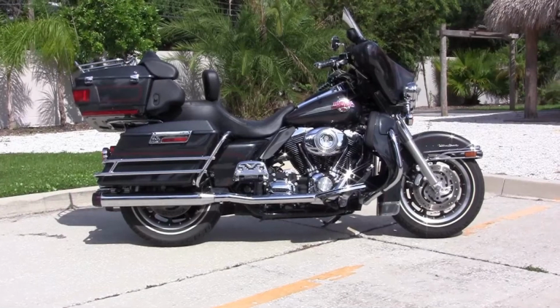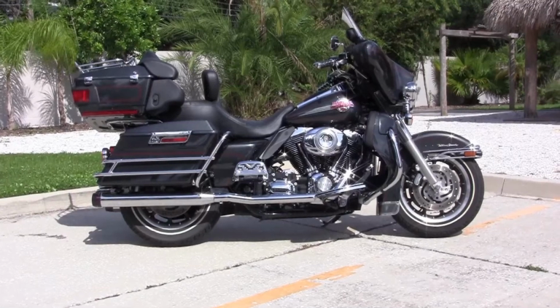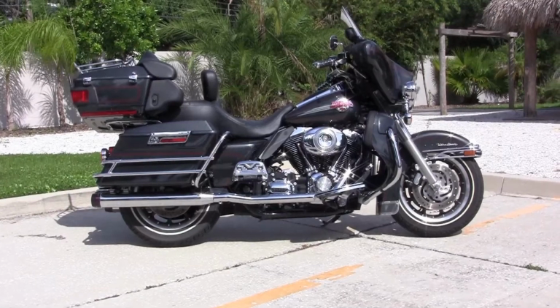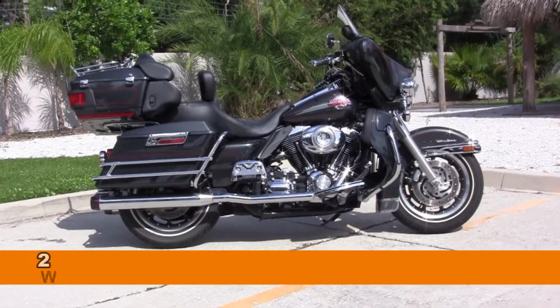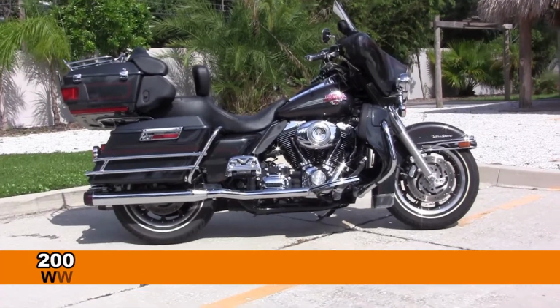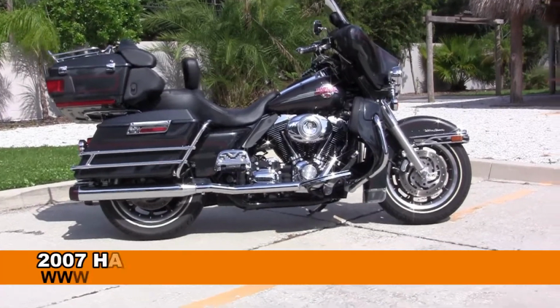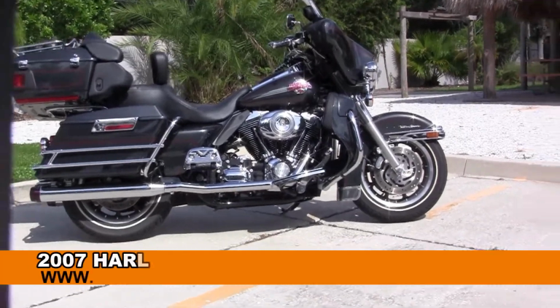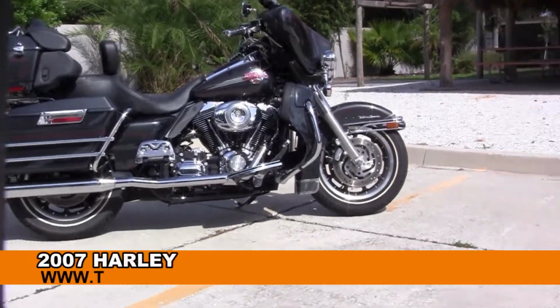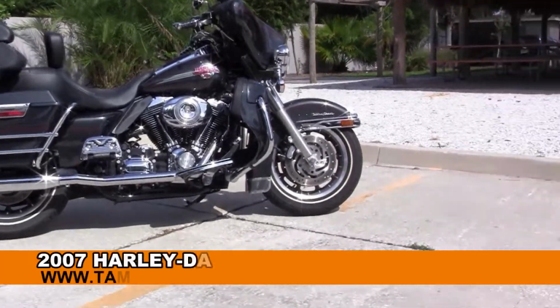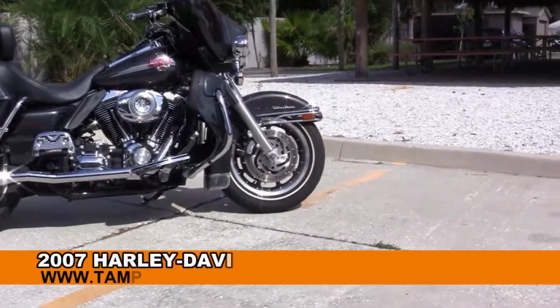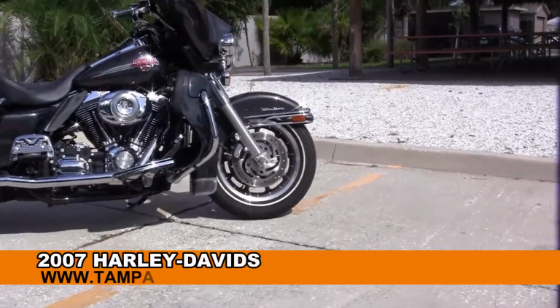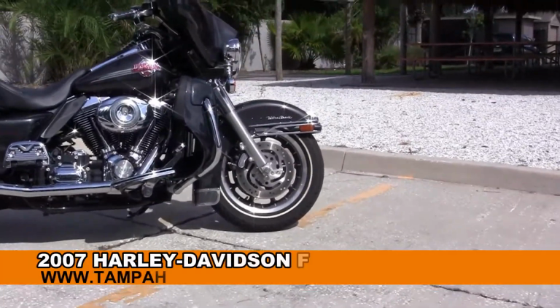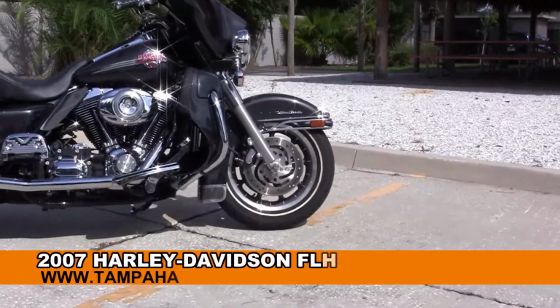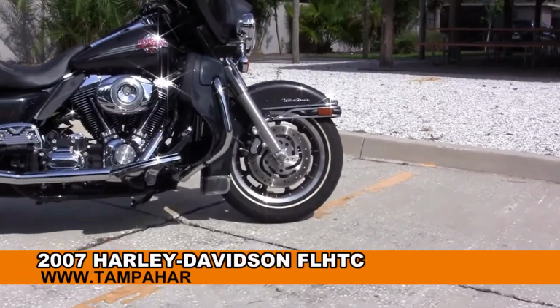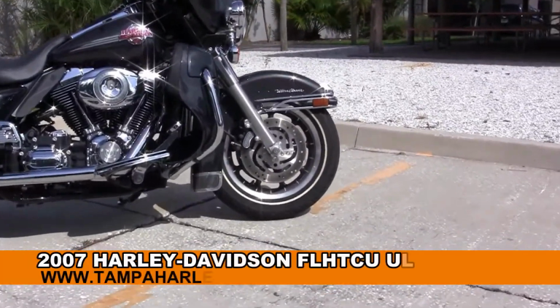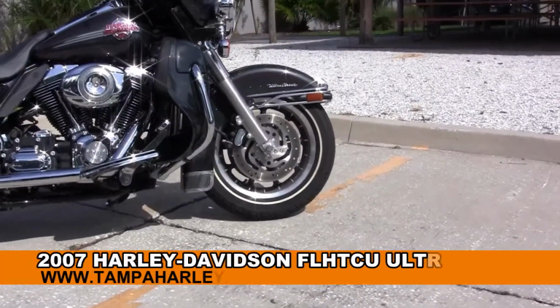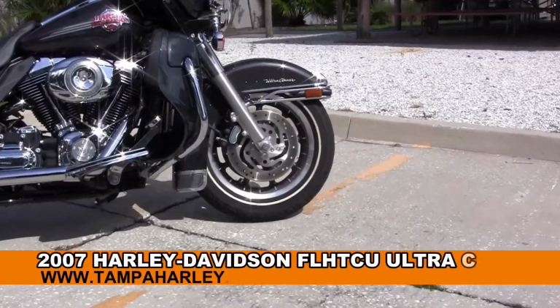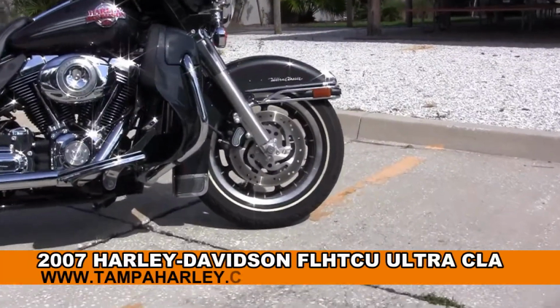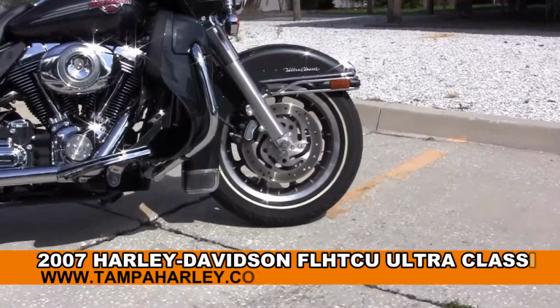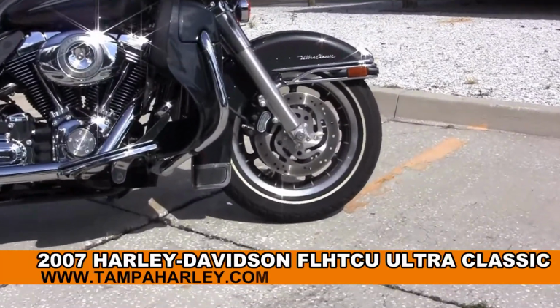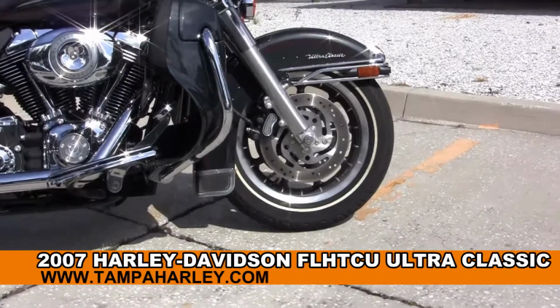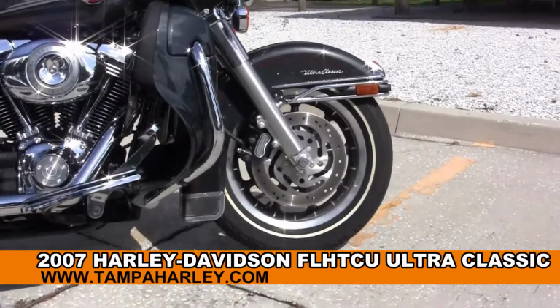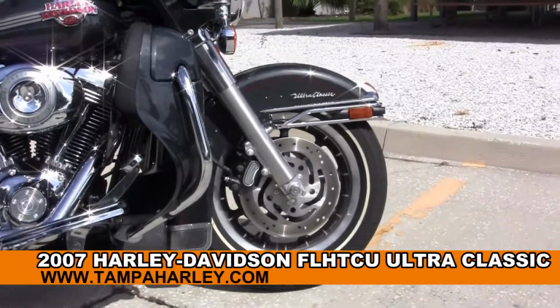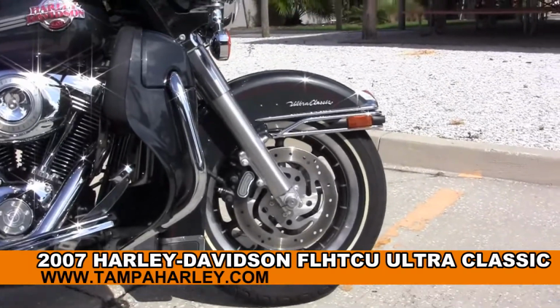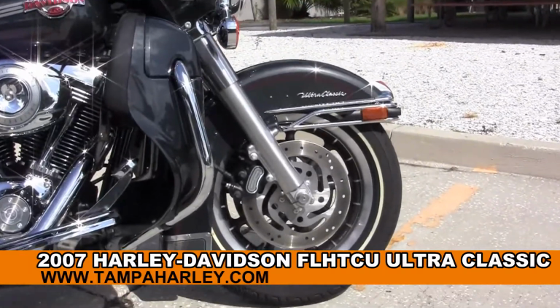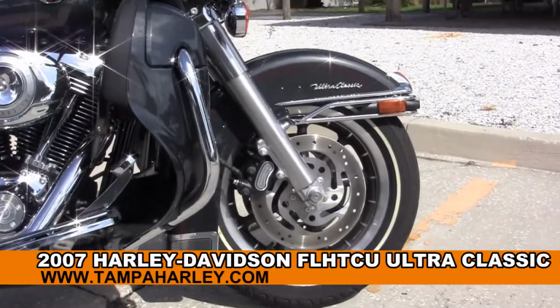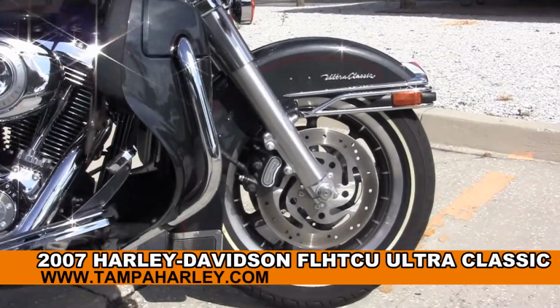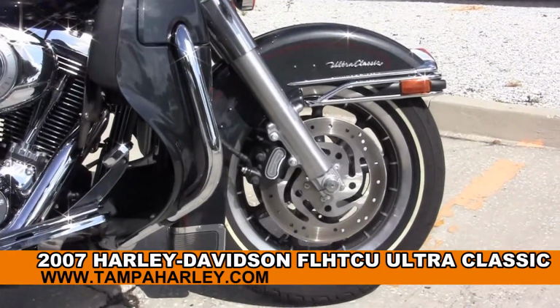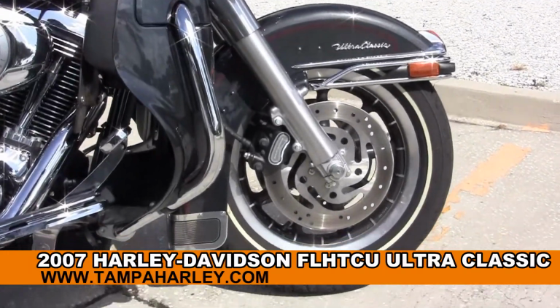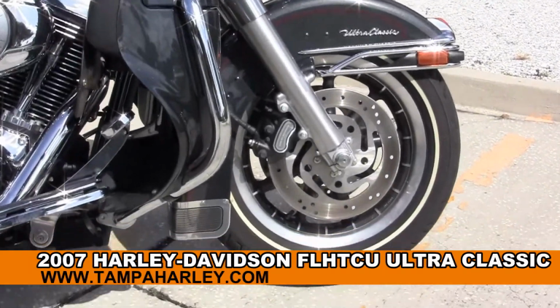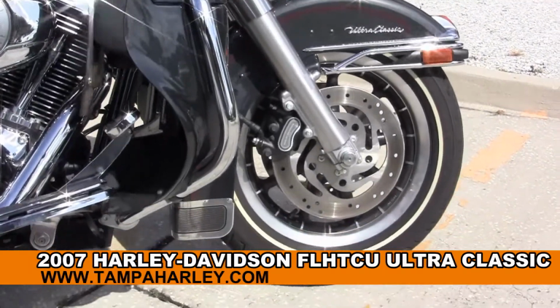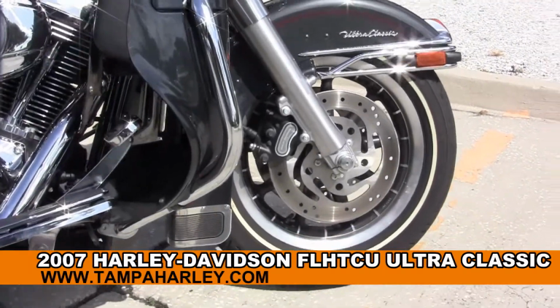Welcome everyone to the world famous Harley-Davidson of Tampa. Today I've got for you this wonderful used 2007 Ultra Classic.